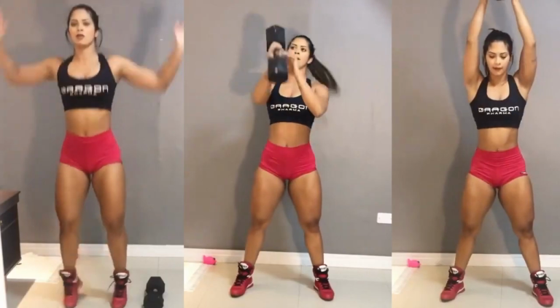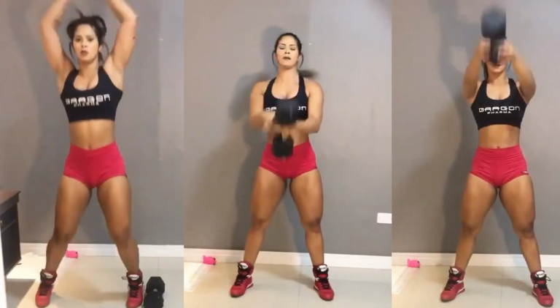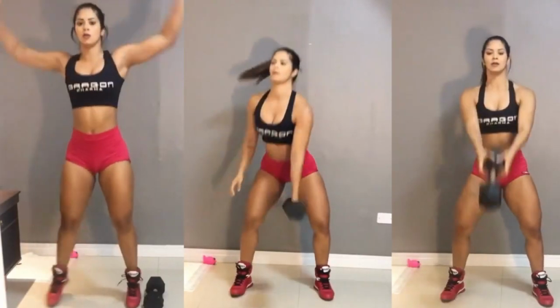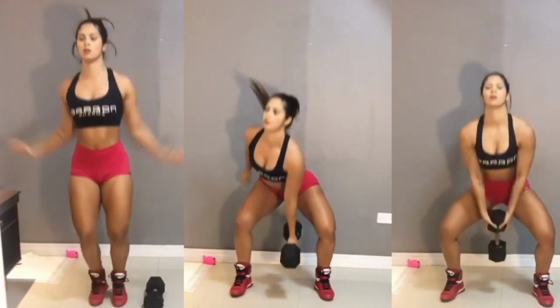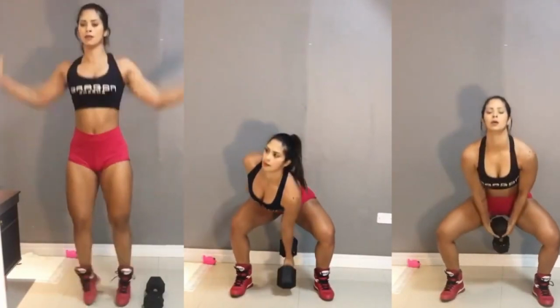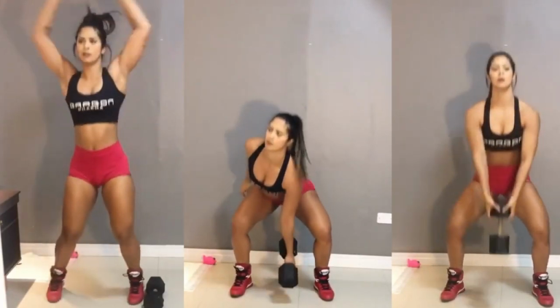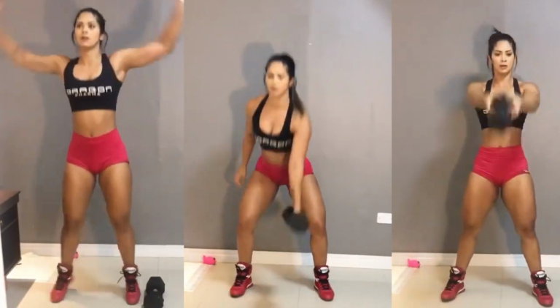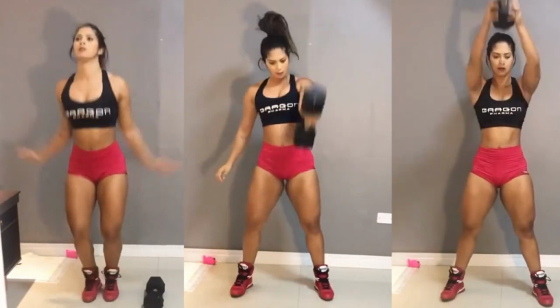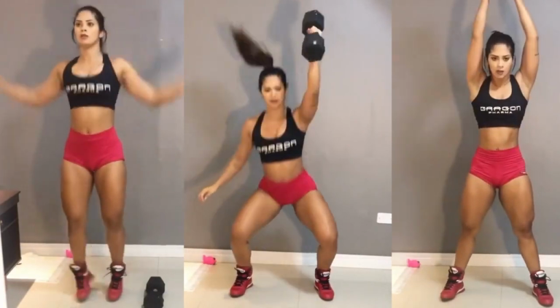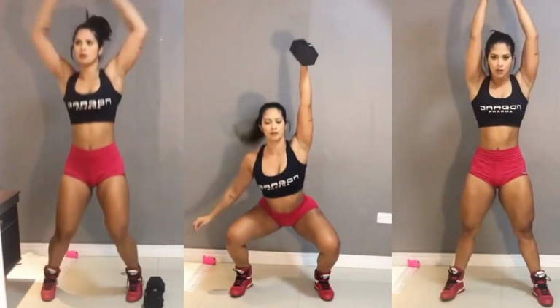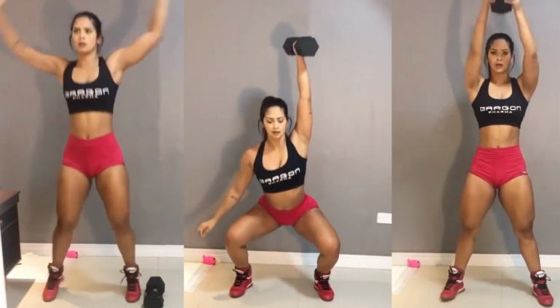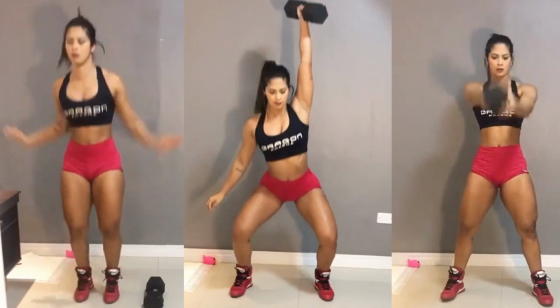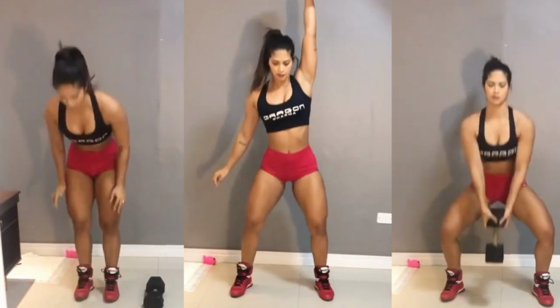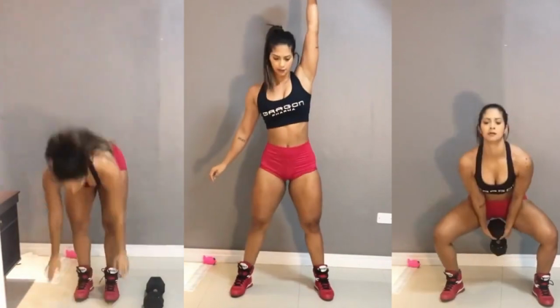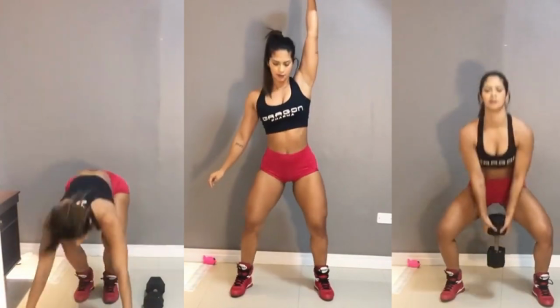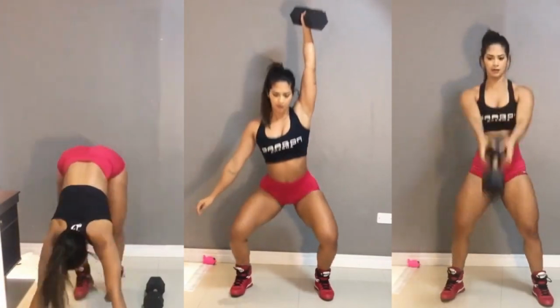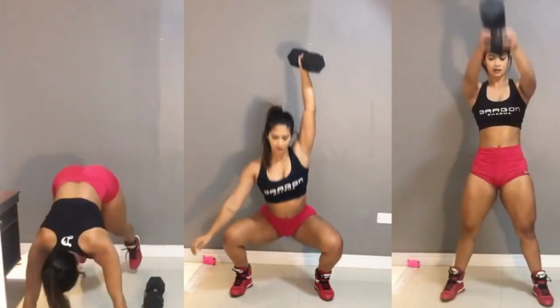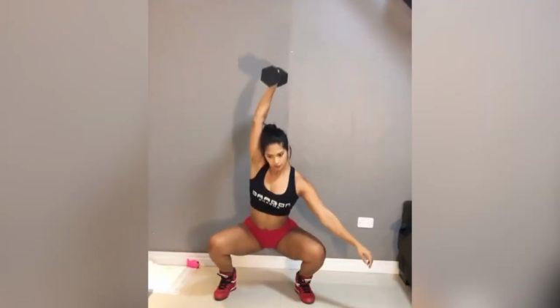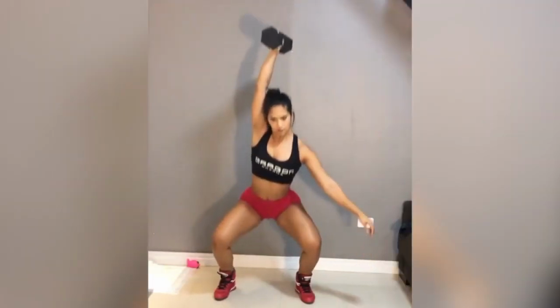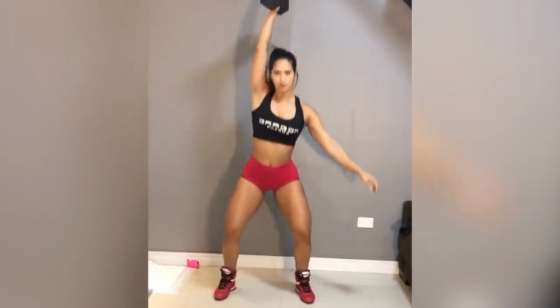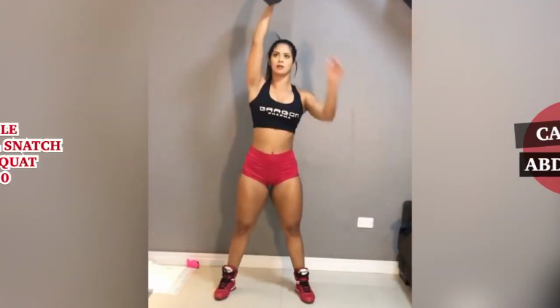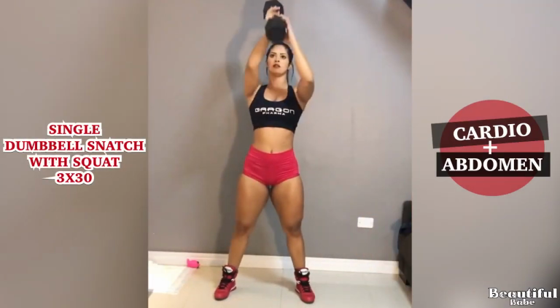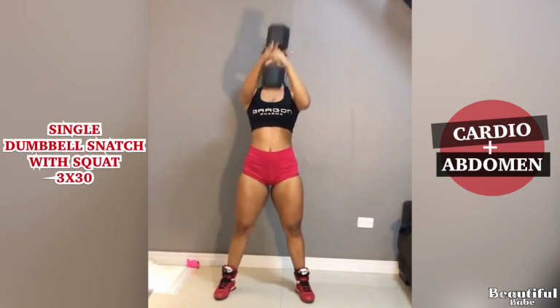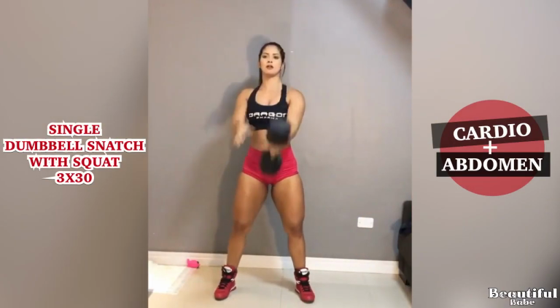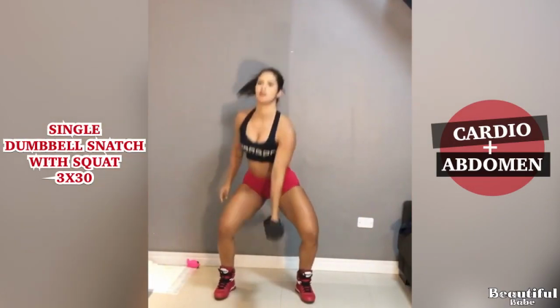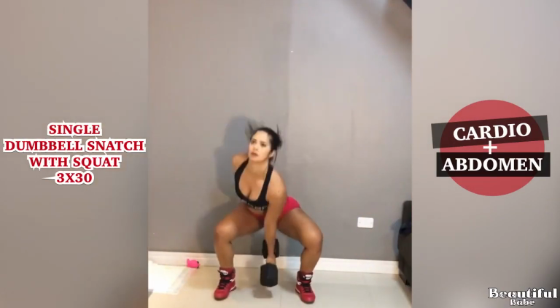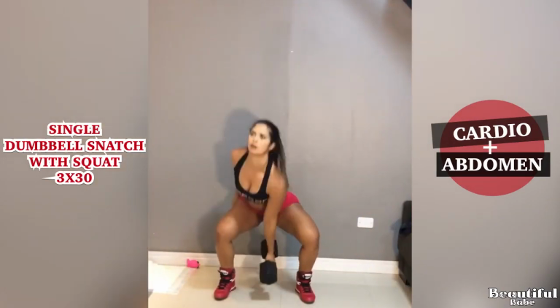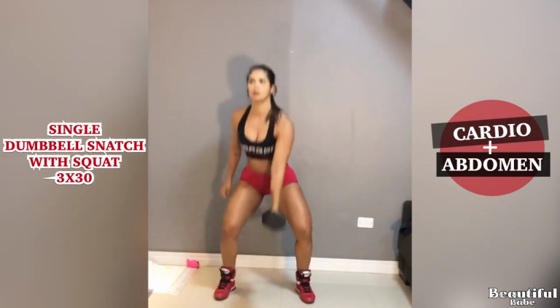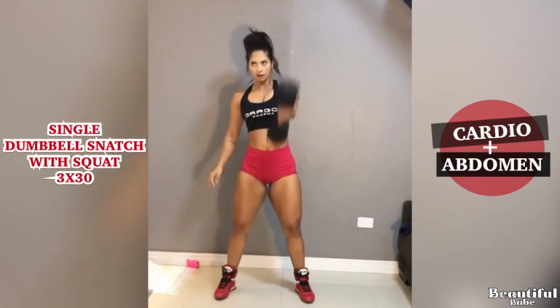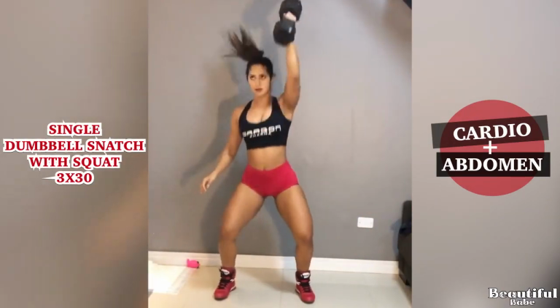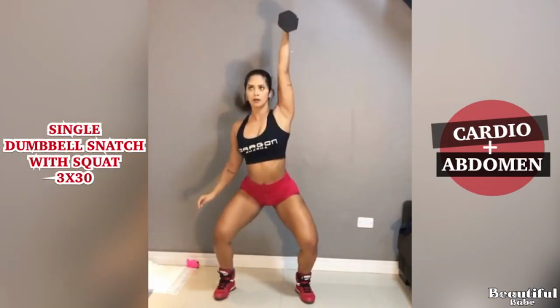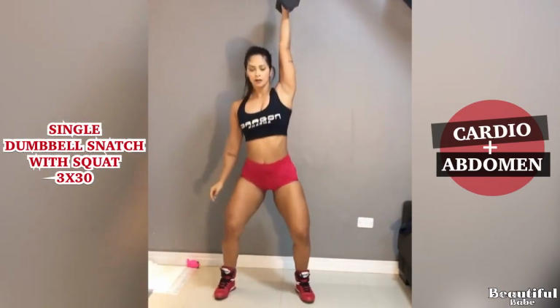Cardio with Abdomen Combined Exercise. Single Dumbbell Snatch with Scott.